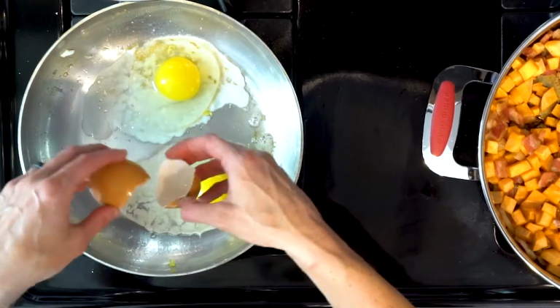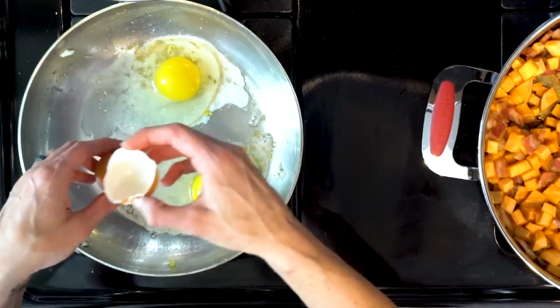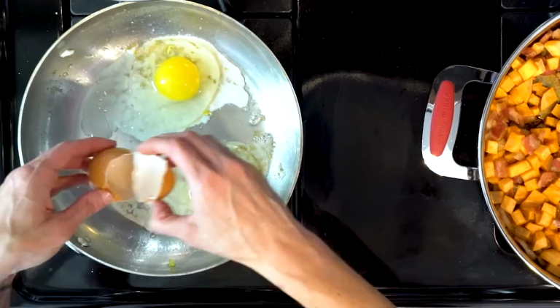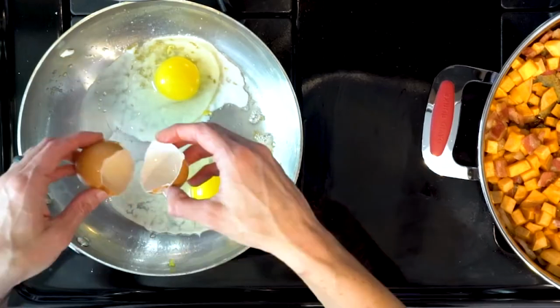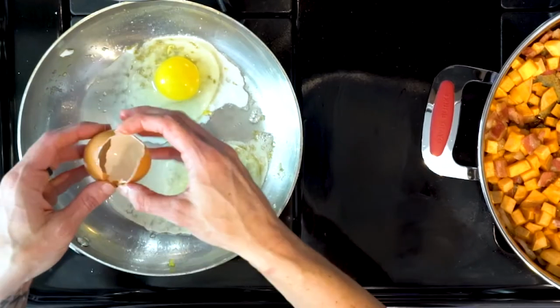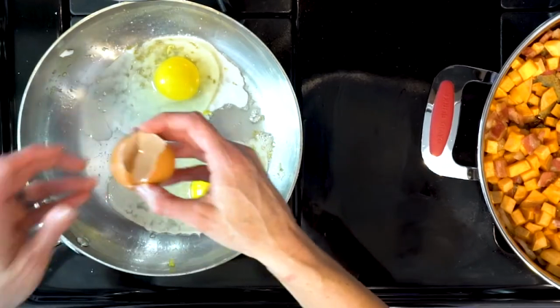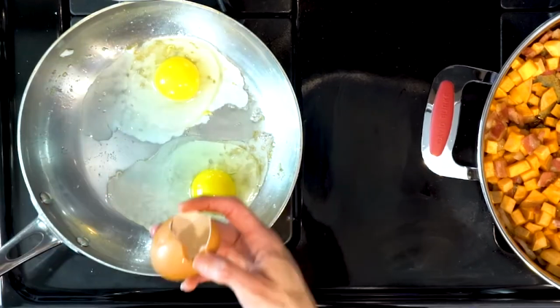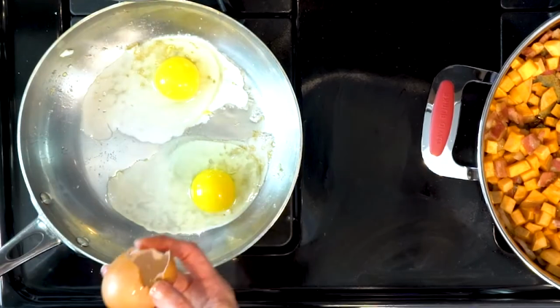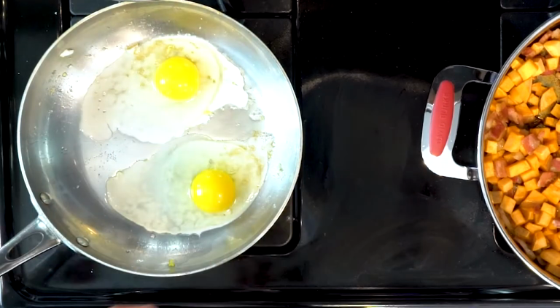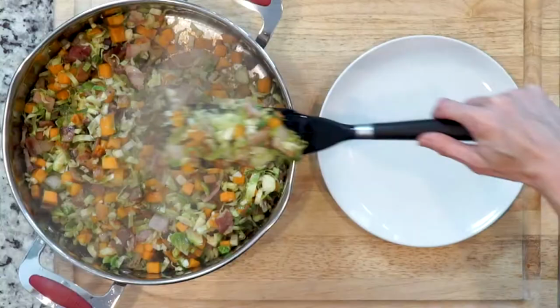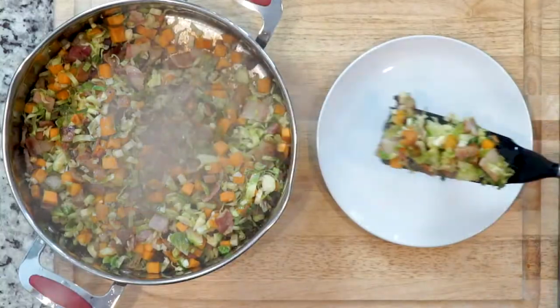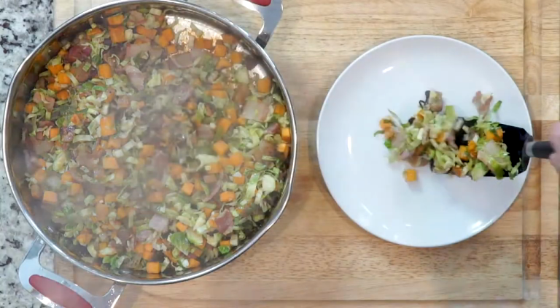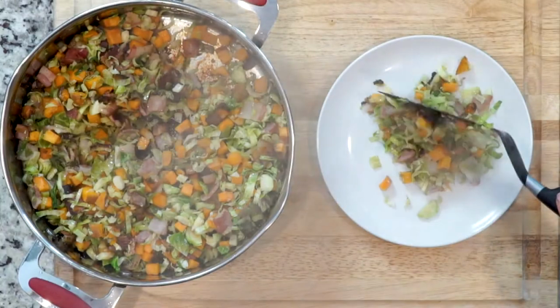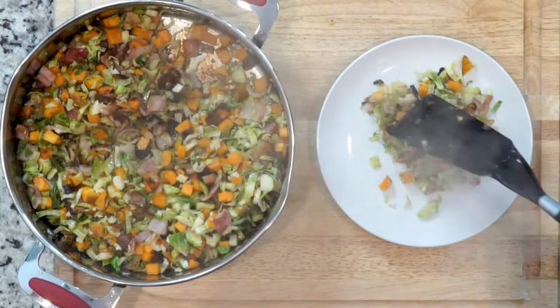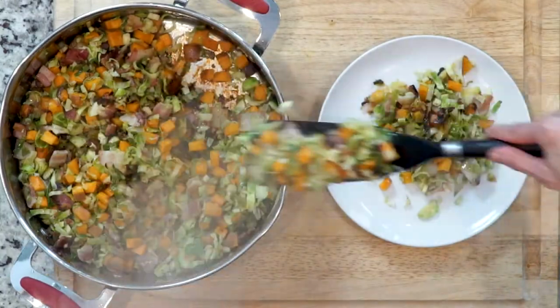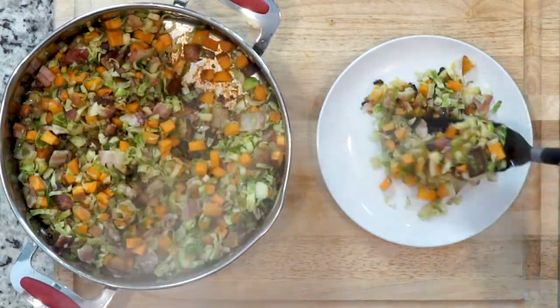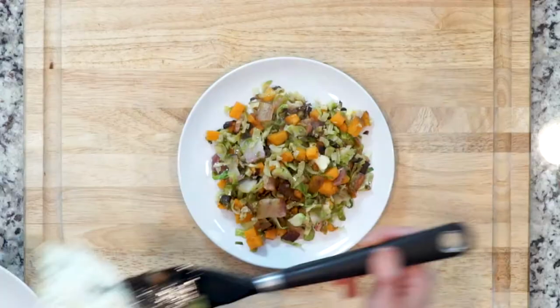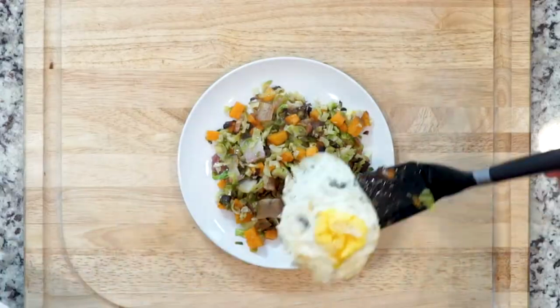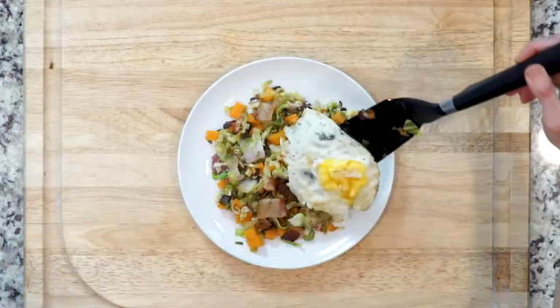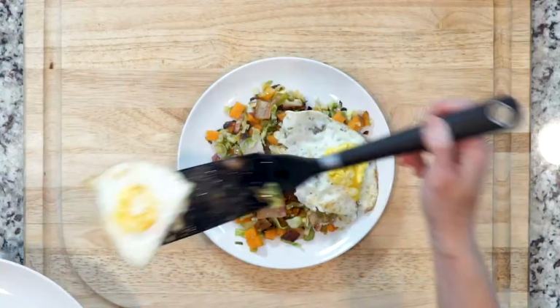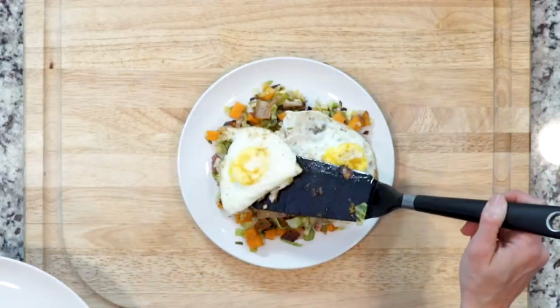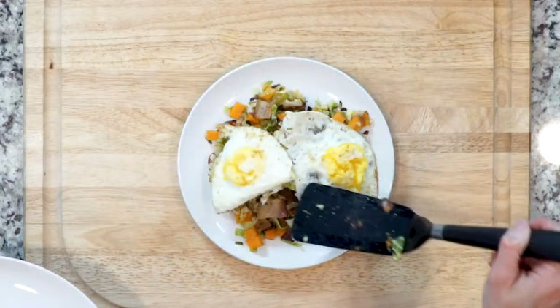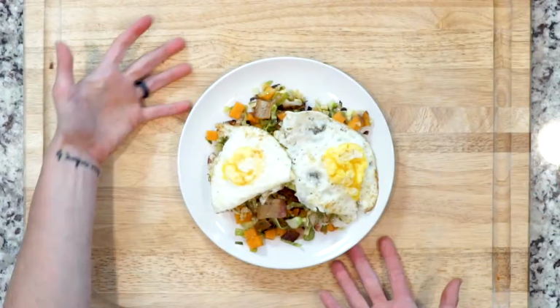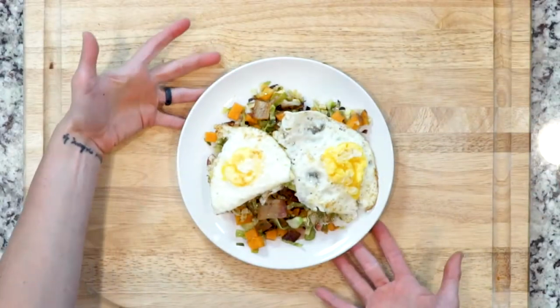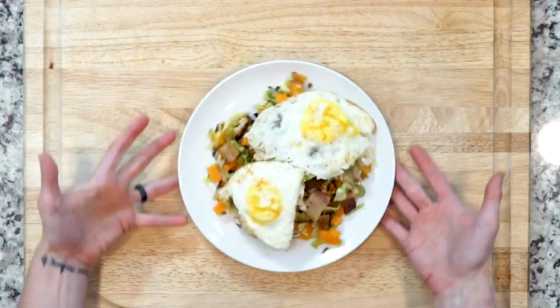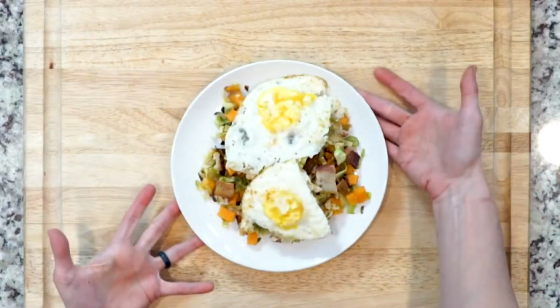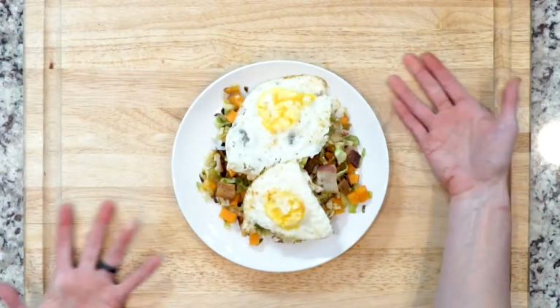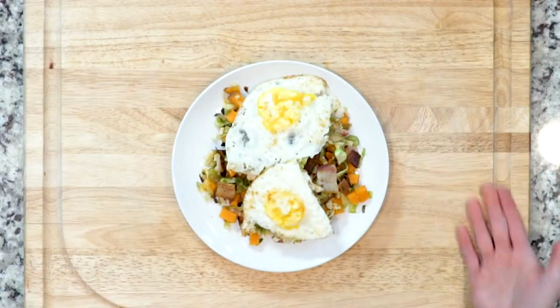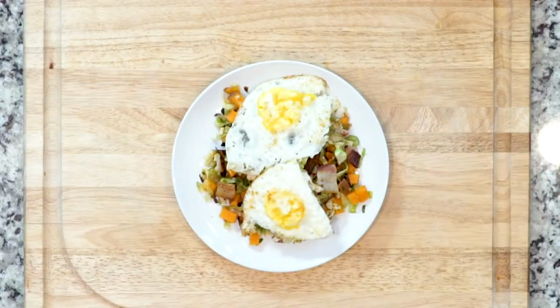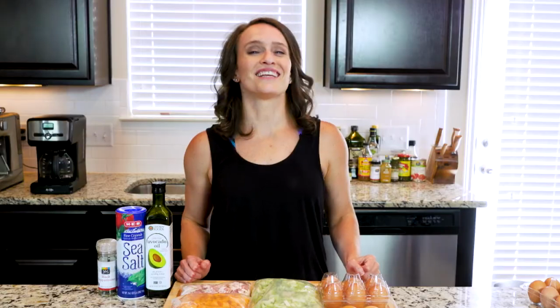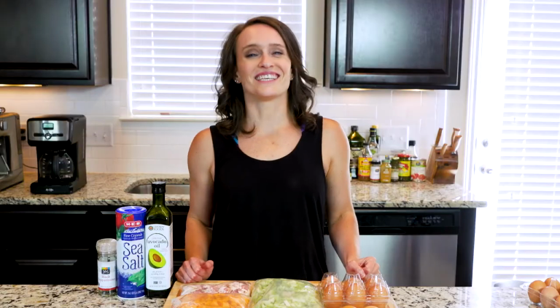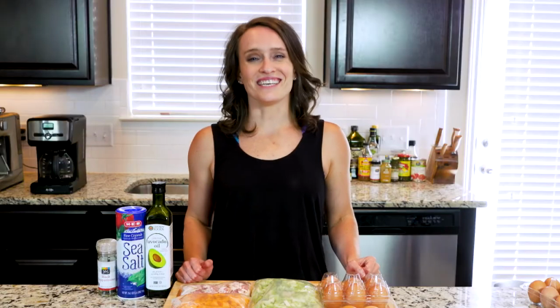After the eggs are done cooking, place some hash on a plate and top with two fried eggs. Grab a fork and let's eat.